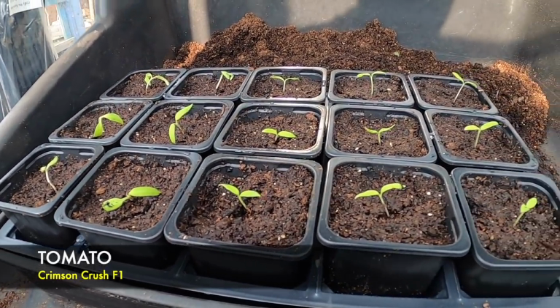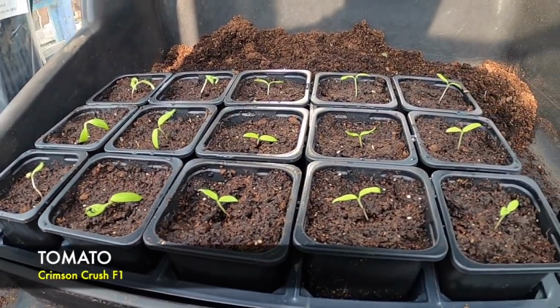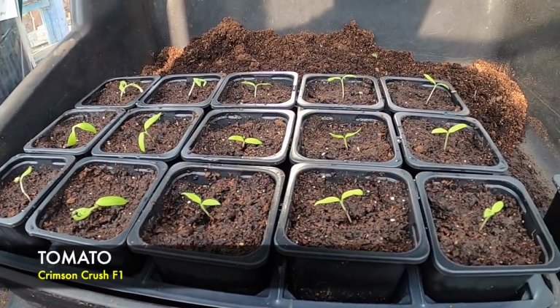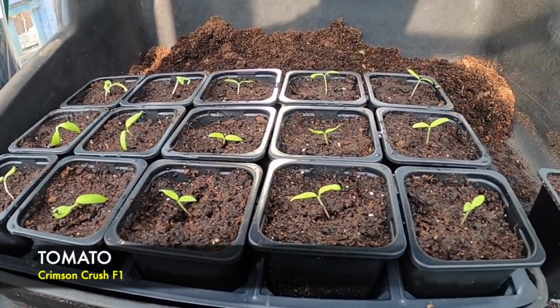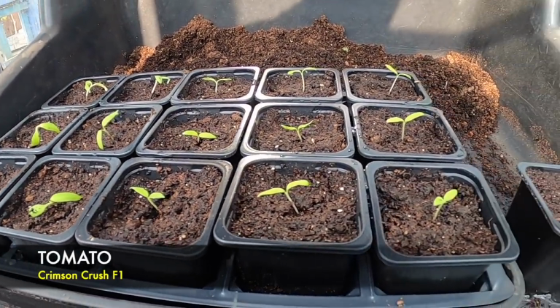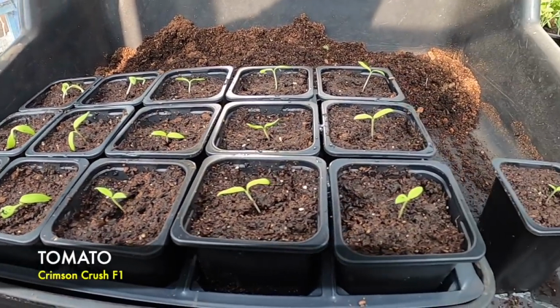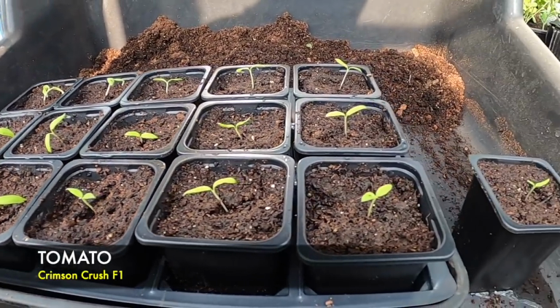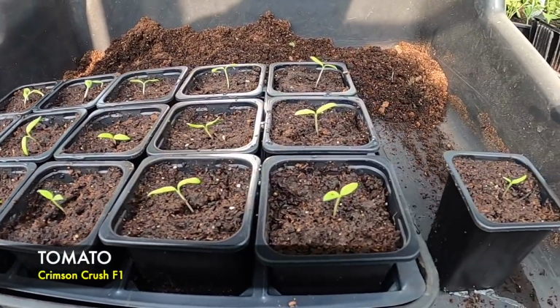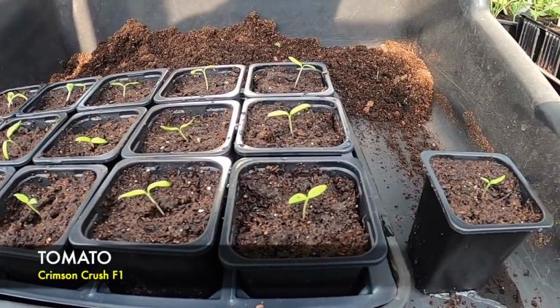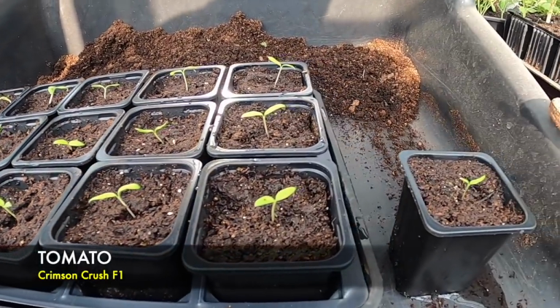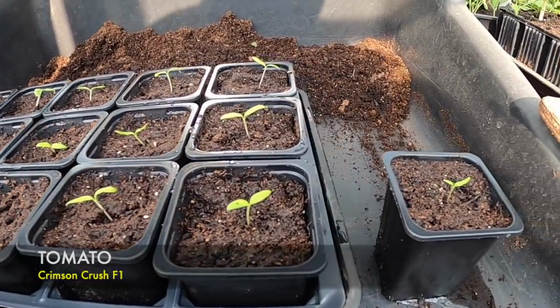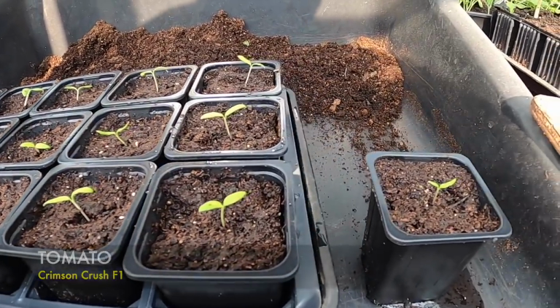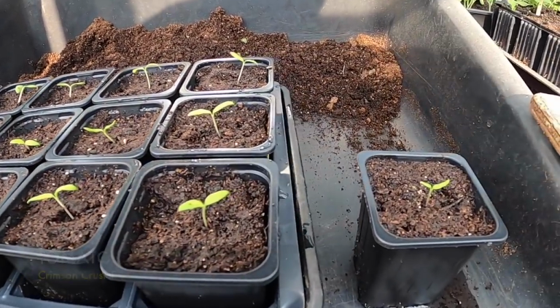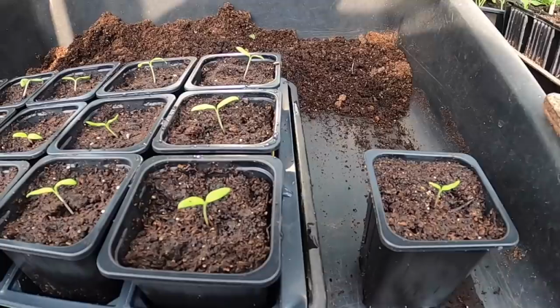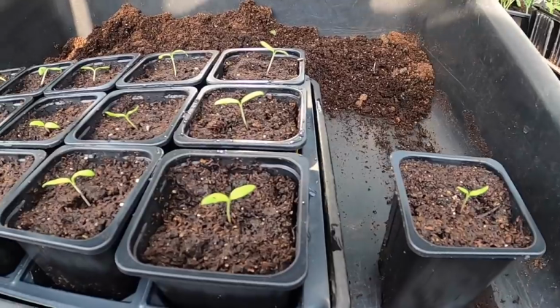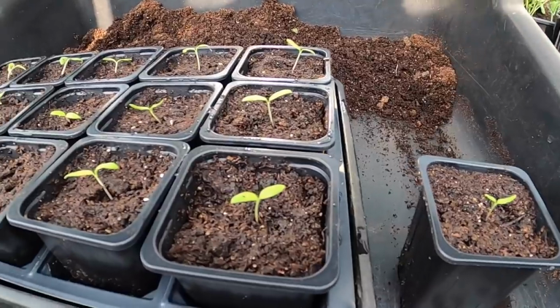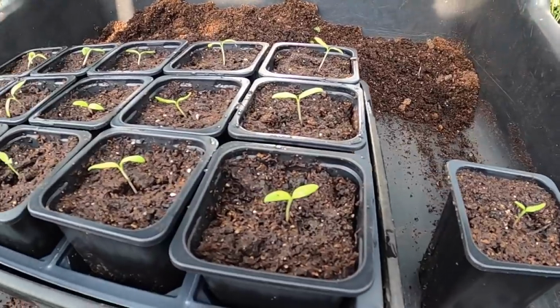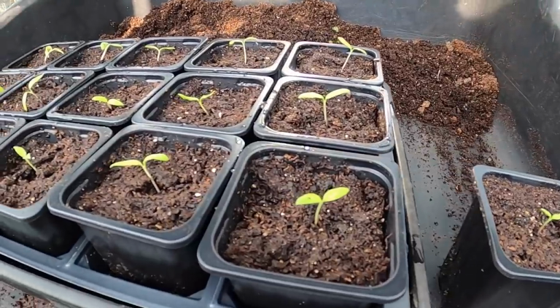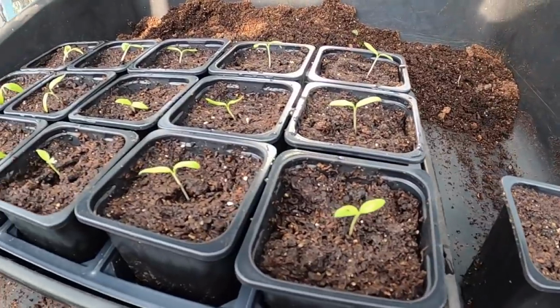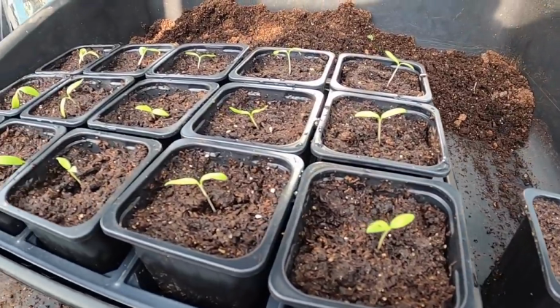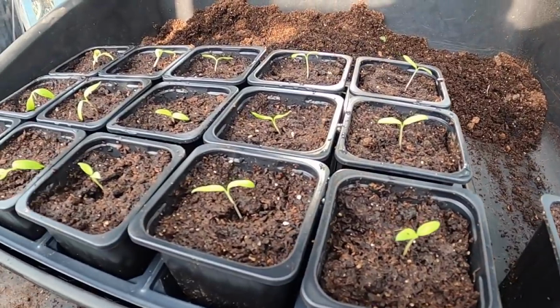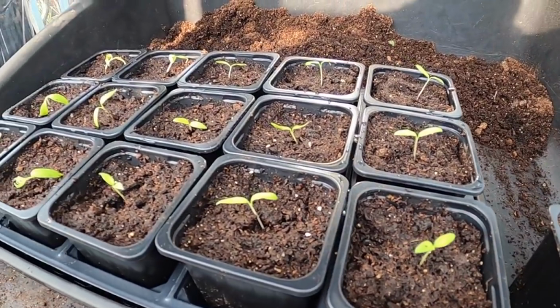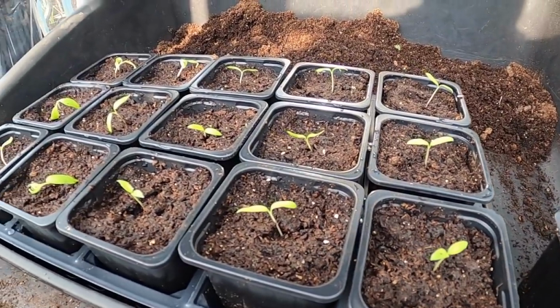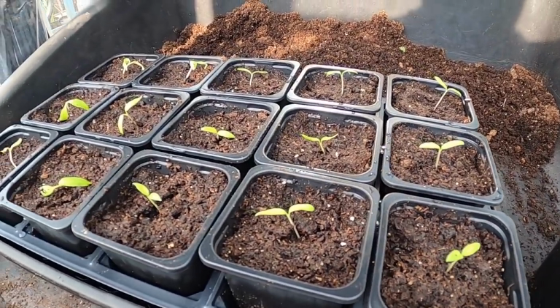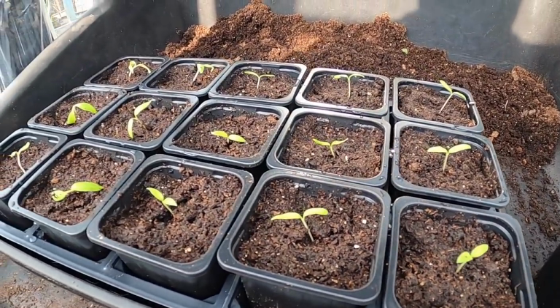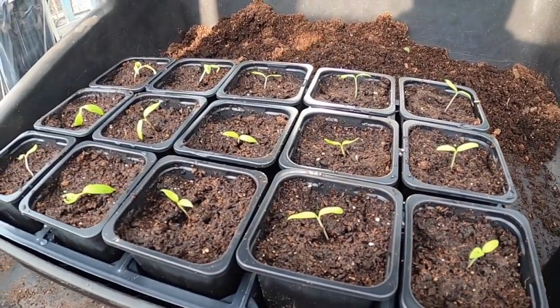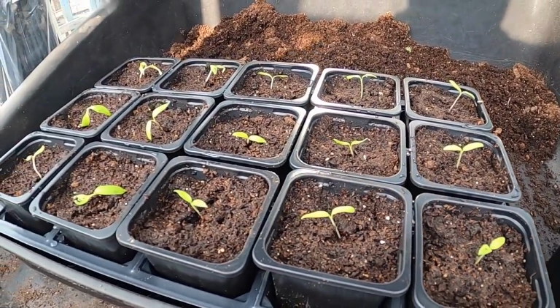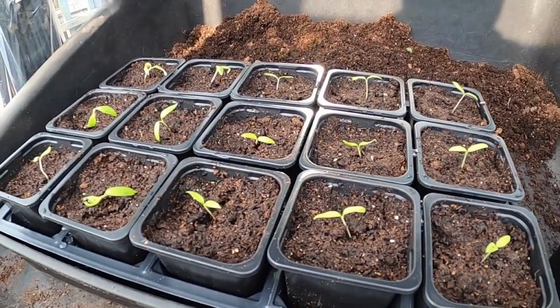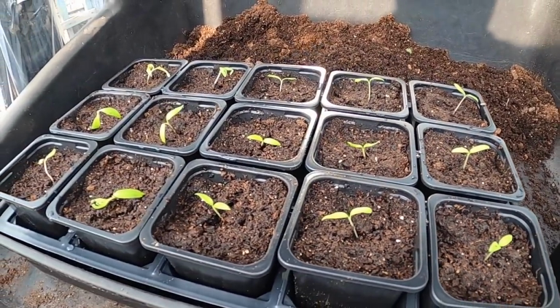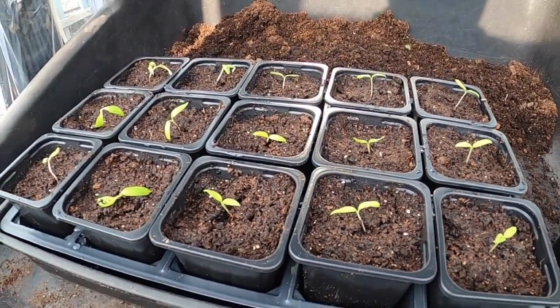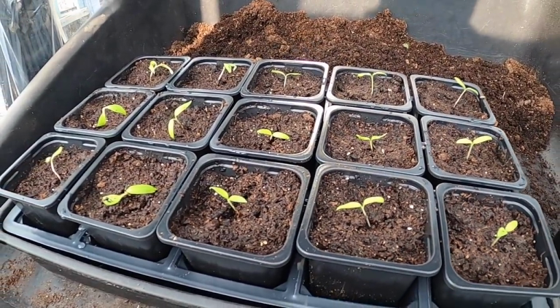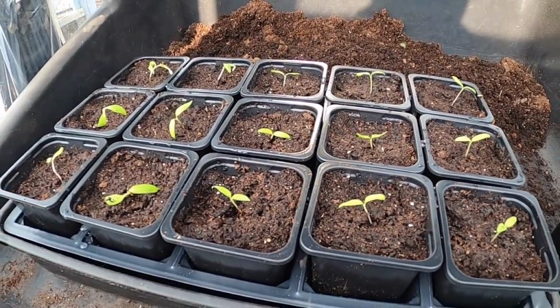I've got 16 all together. They did go a bit wilty, but I think they're picking up.